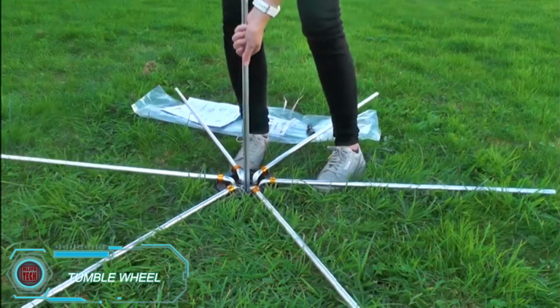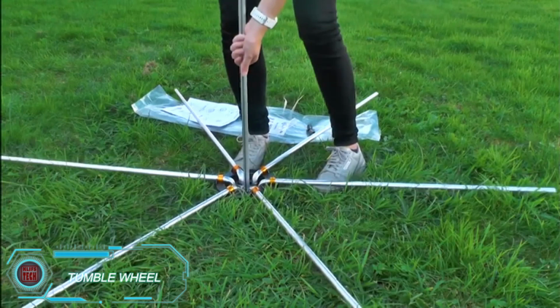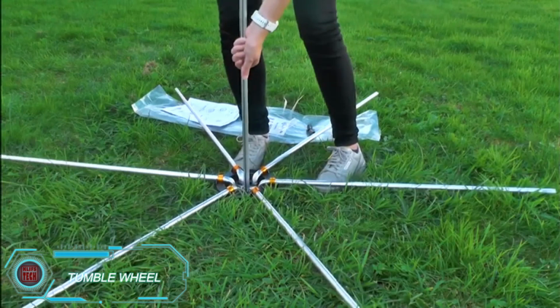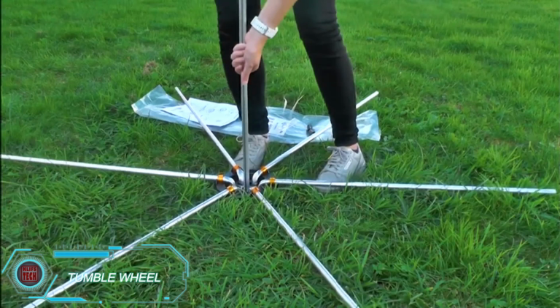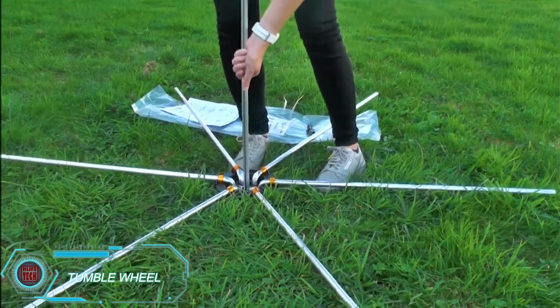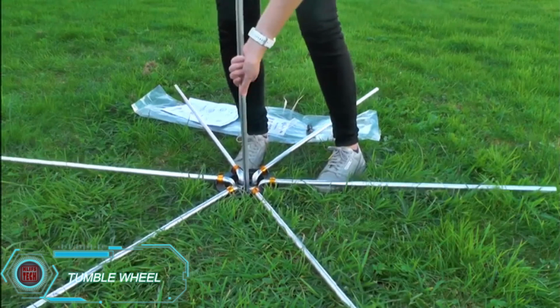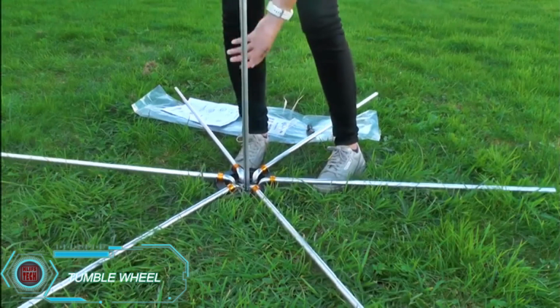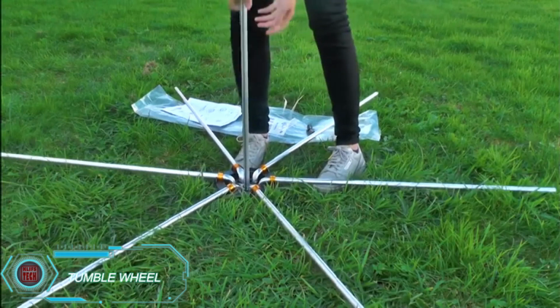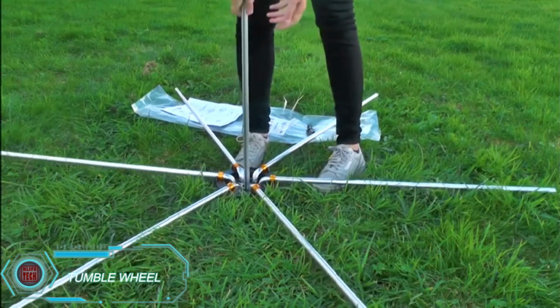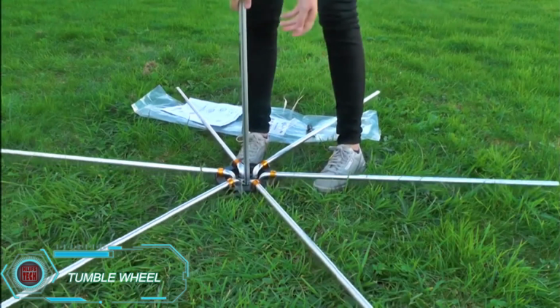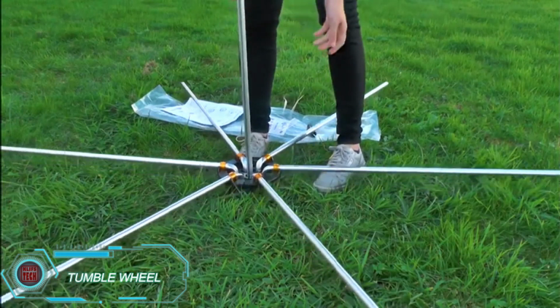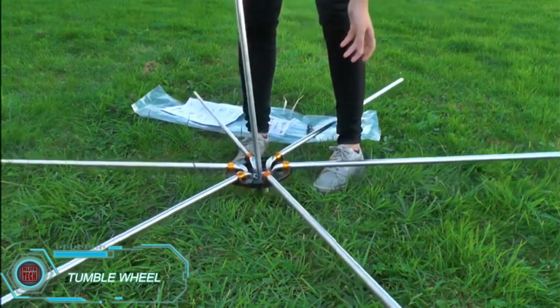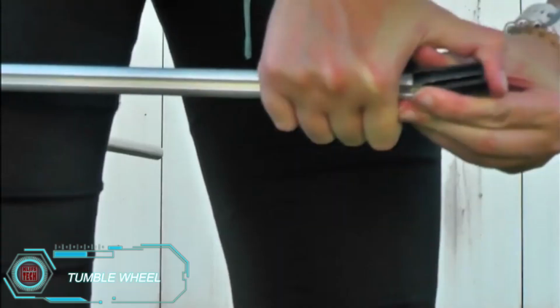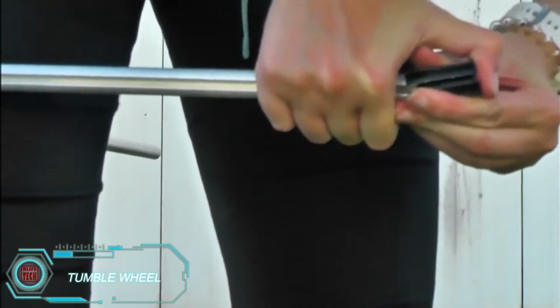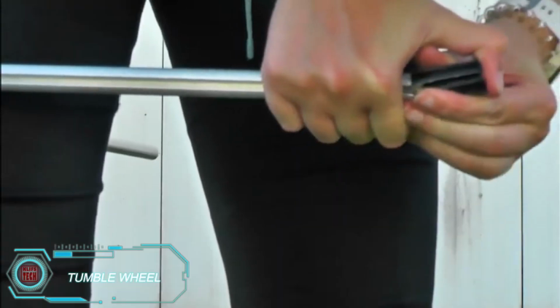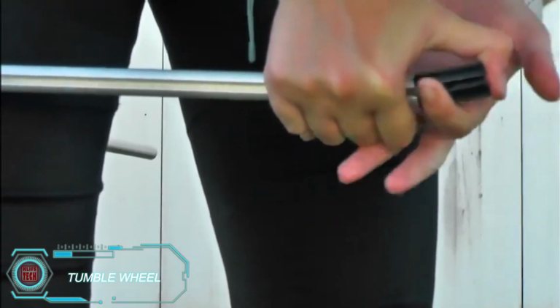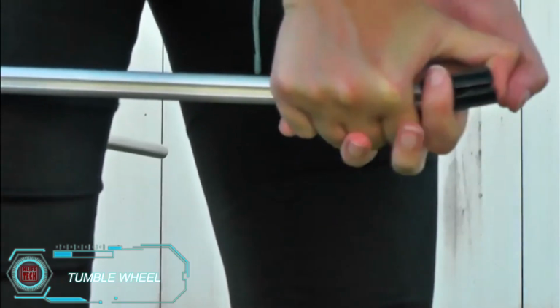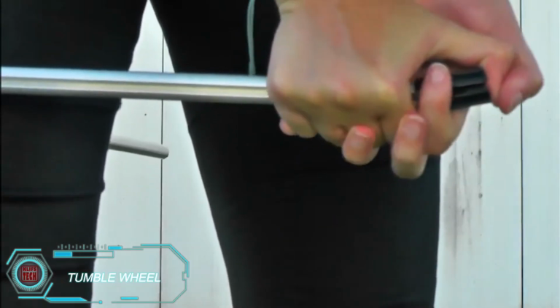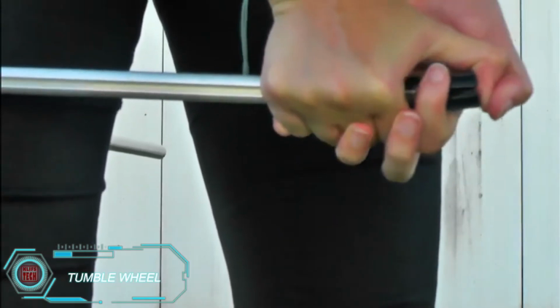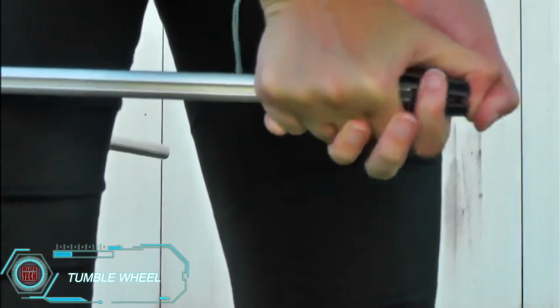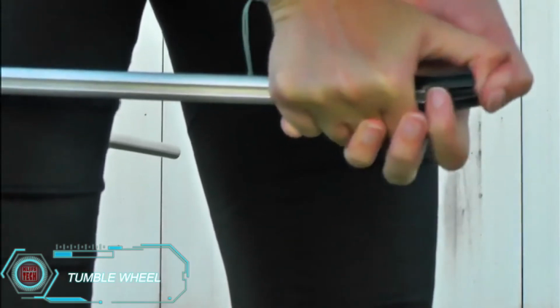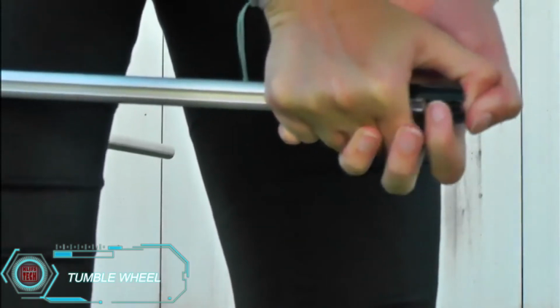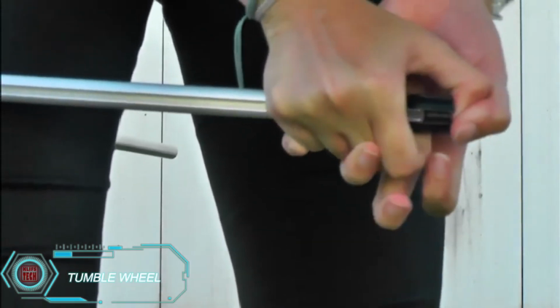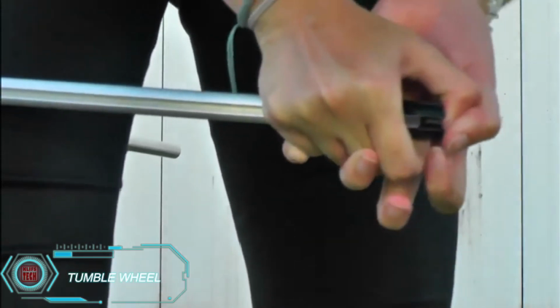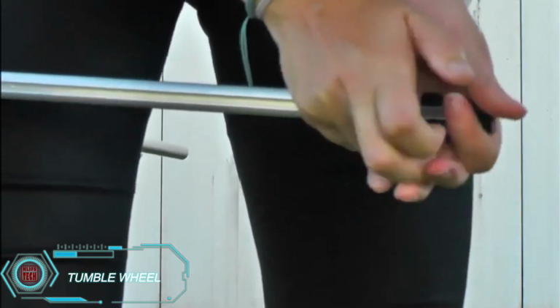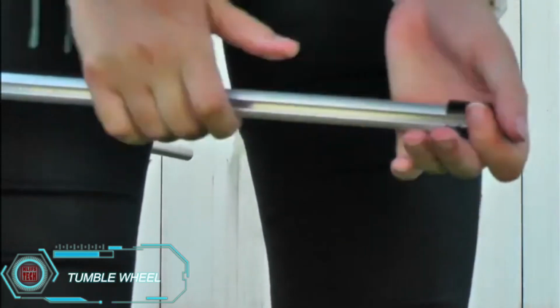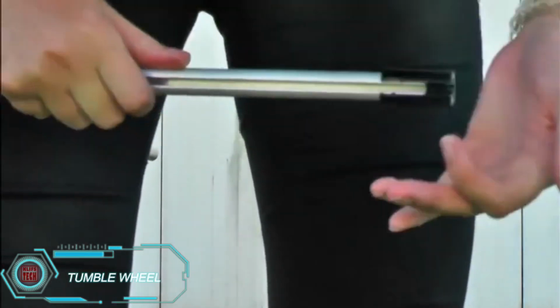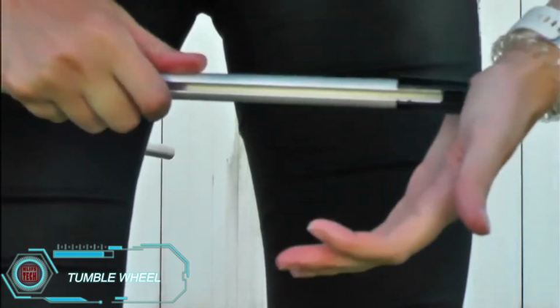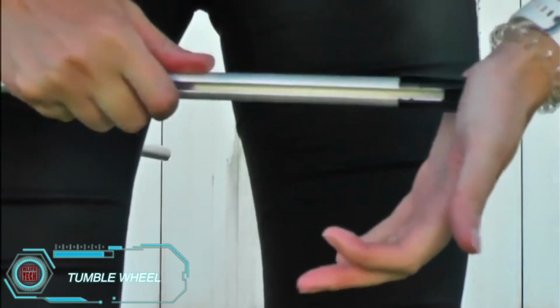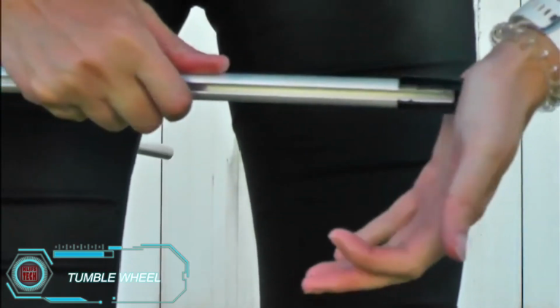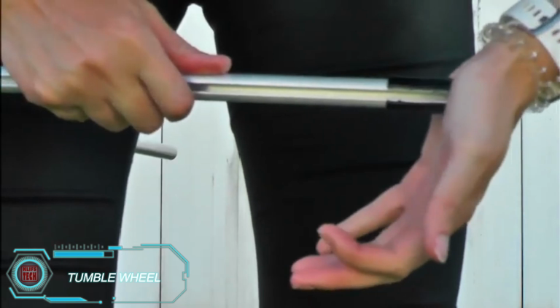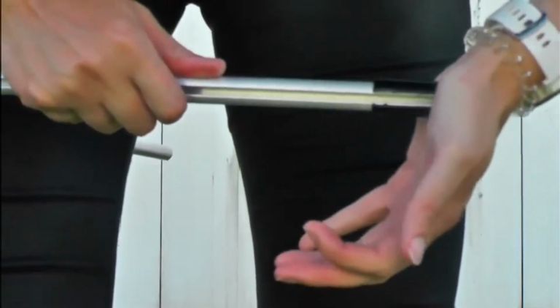Tumblewheel. Installing an electric fence isn't too hard, but moving it can be a challenge.